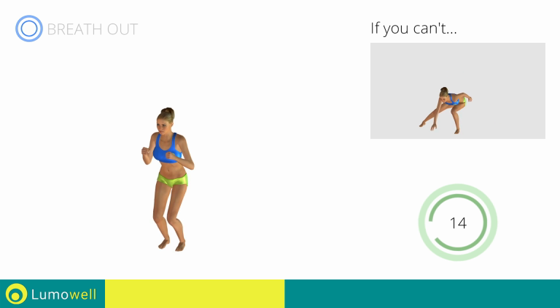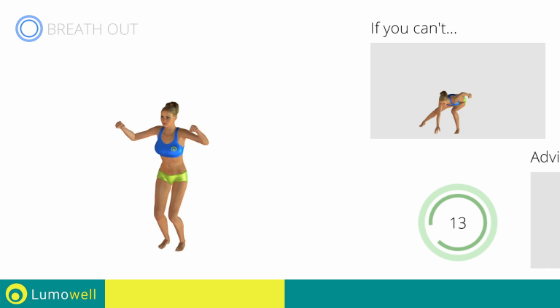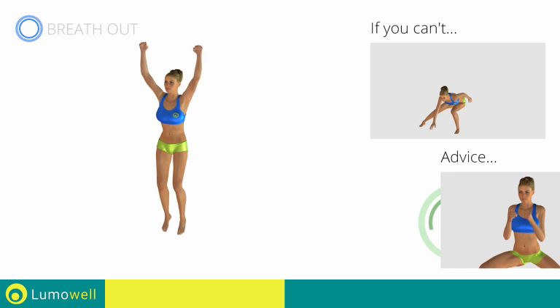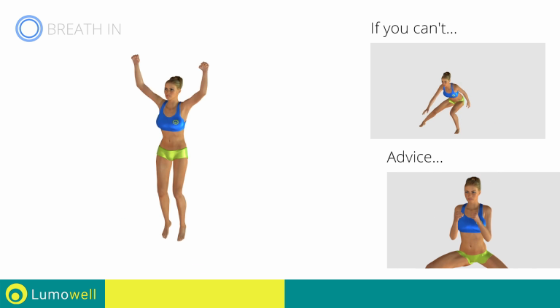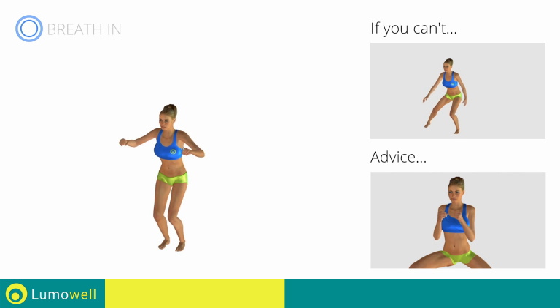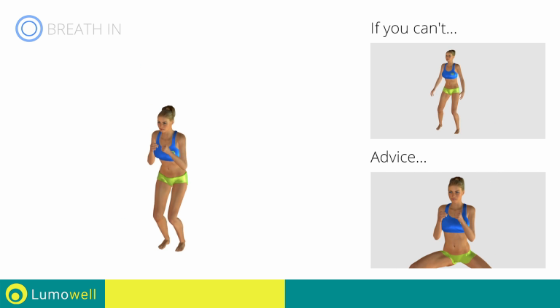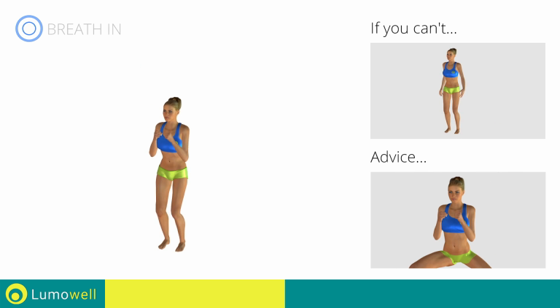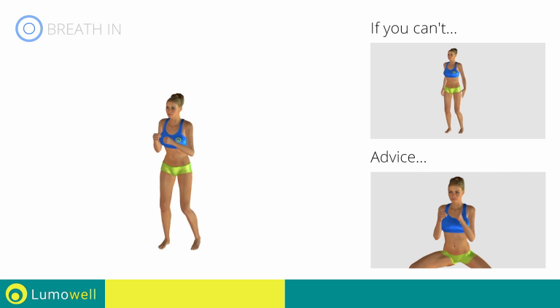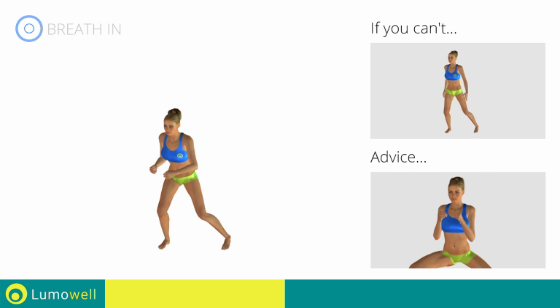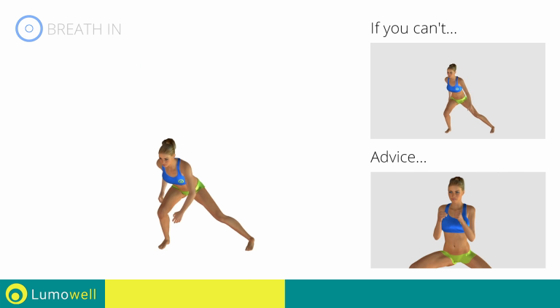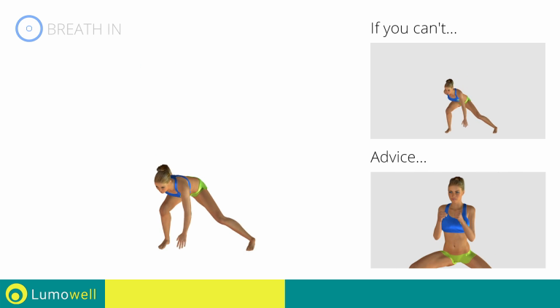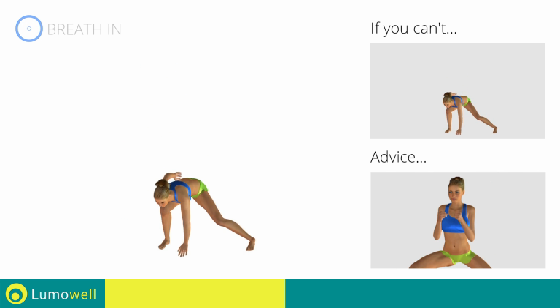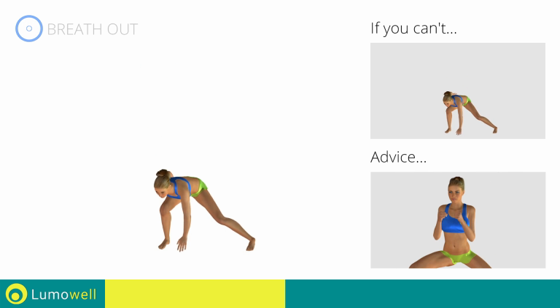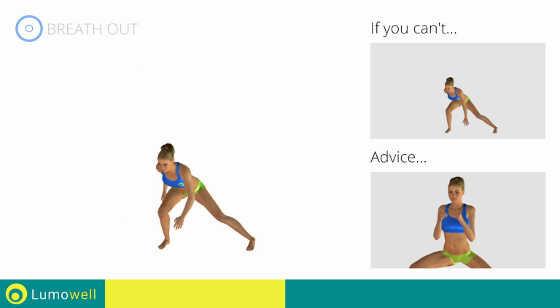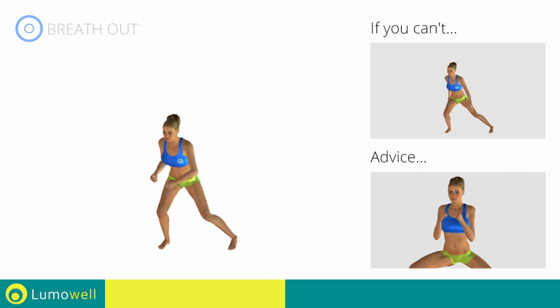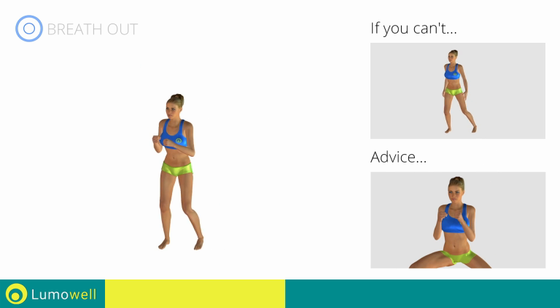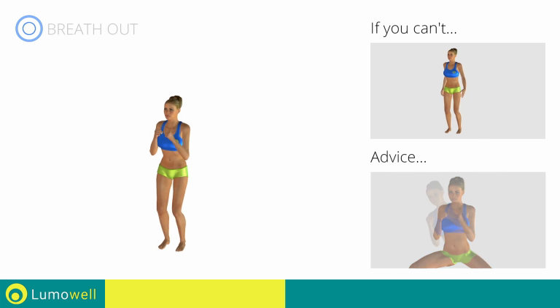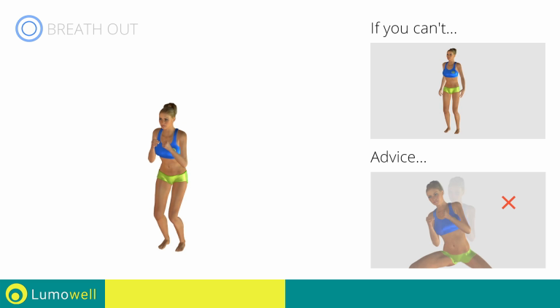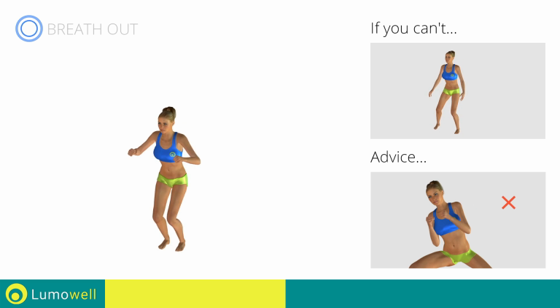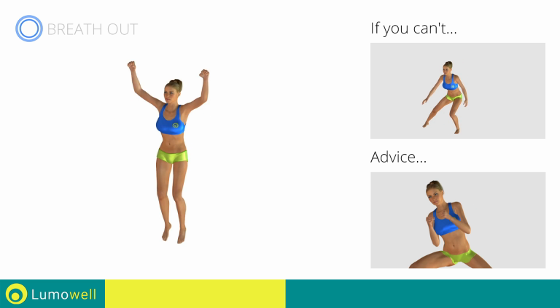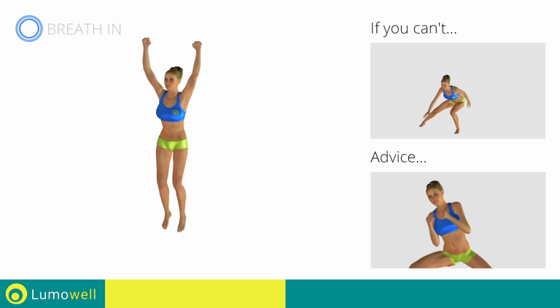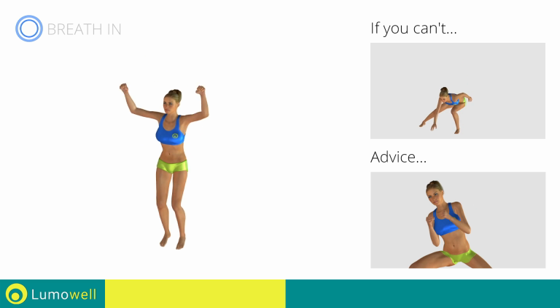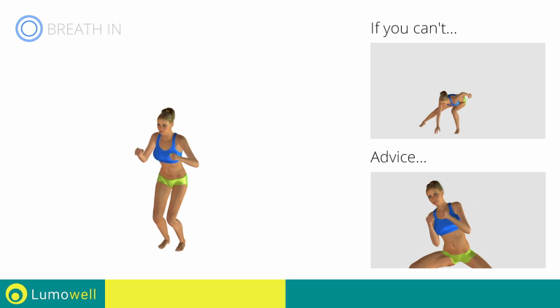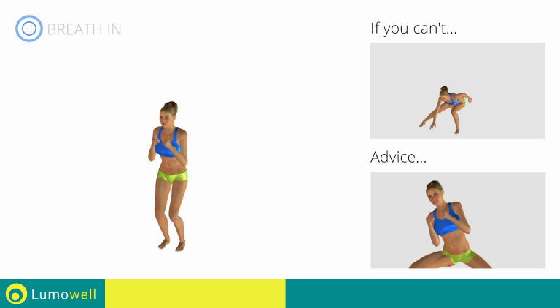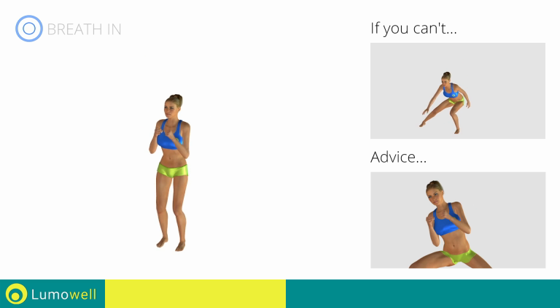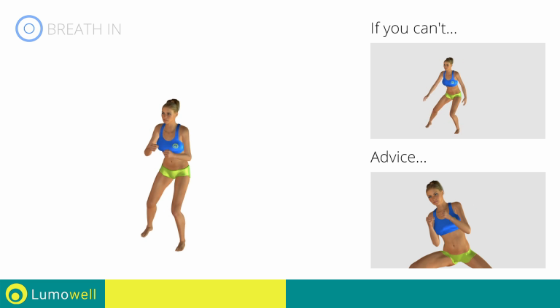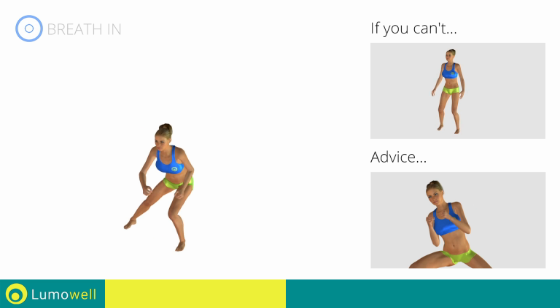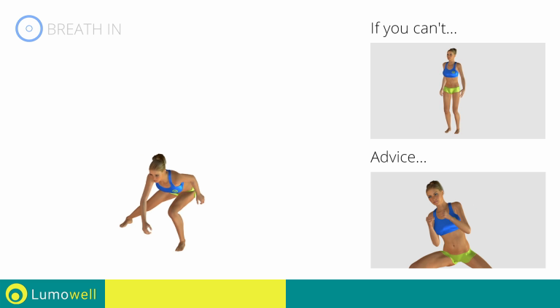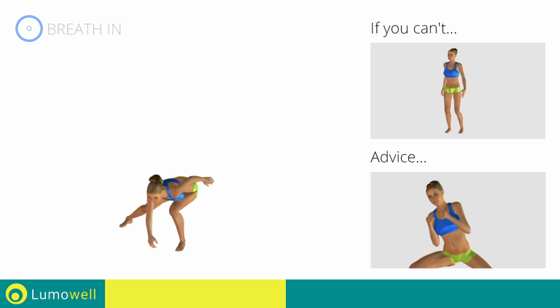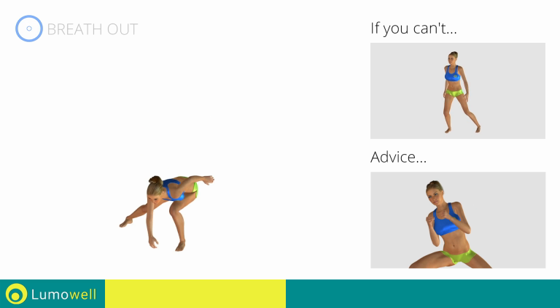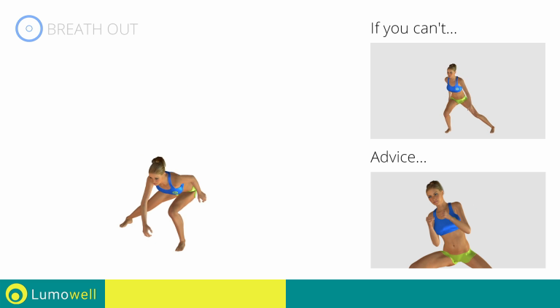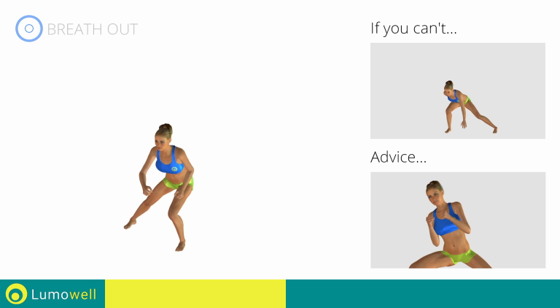Be sure not to bend your torso sideways. Your back should always be perfectly straight.